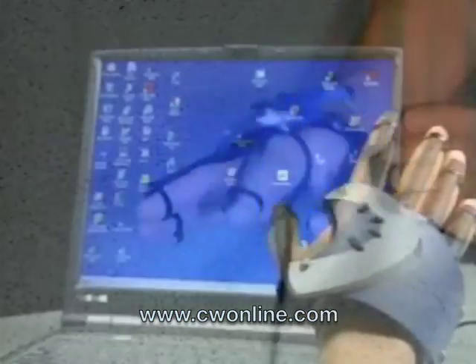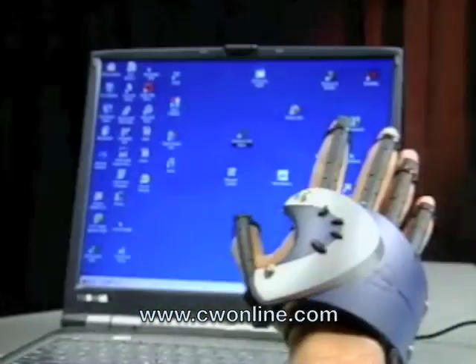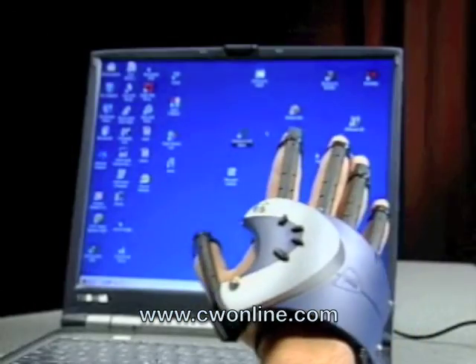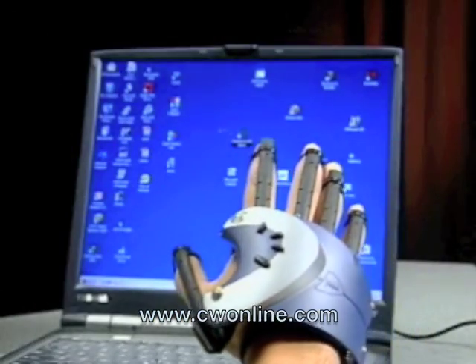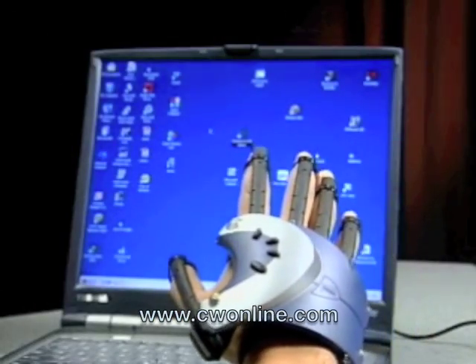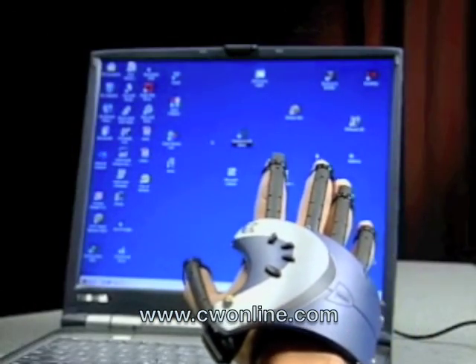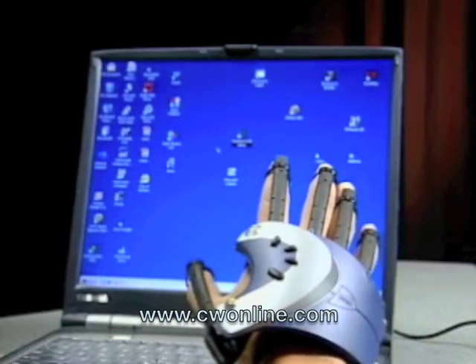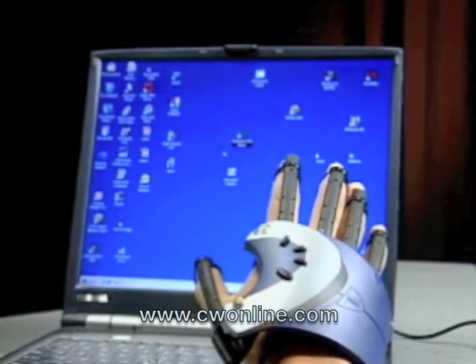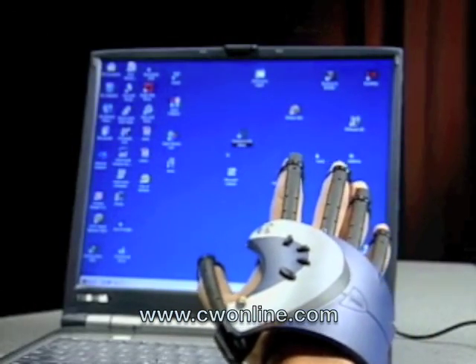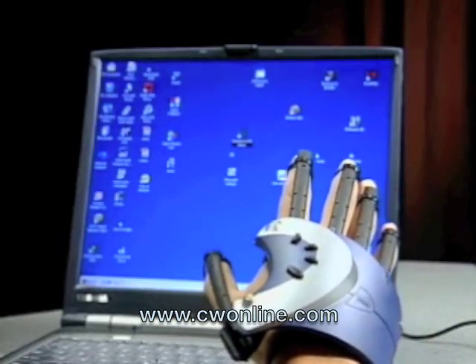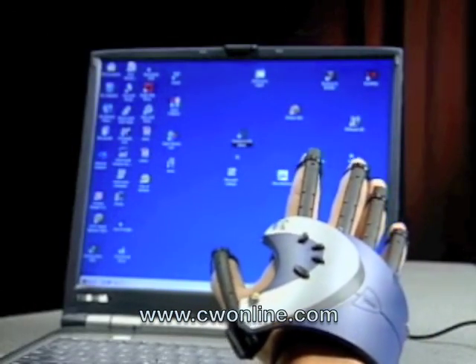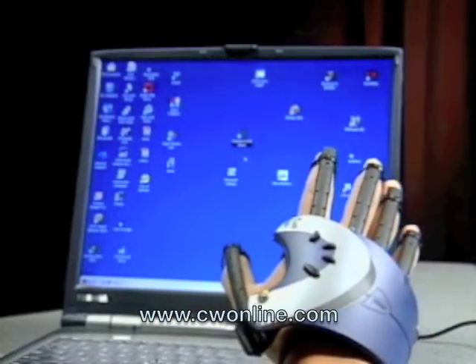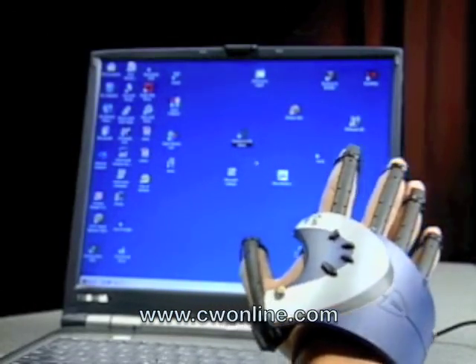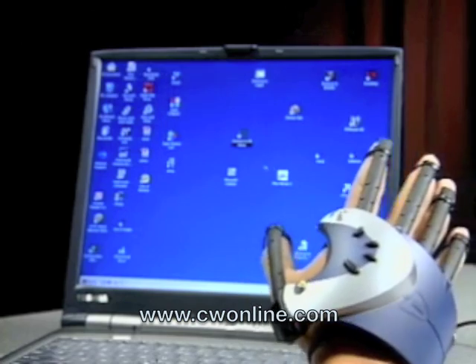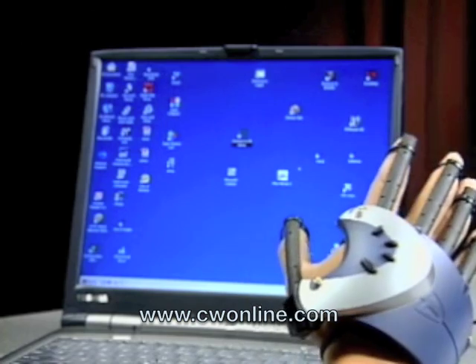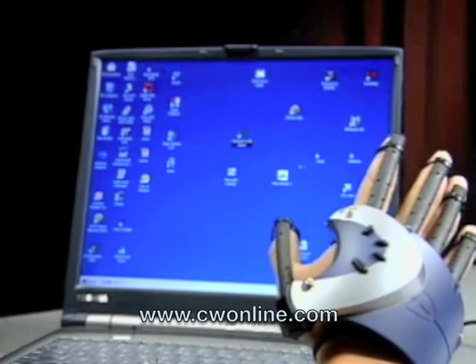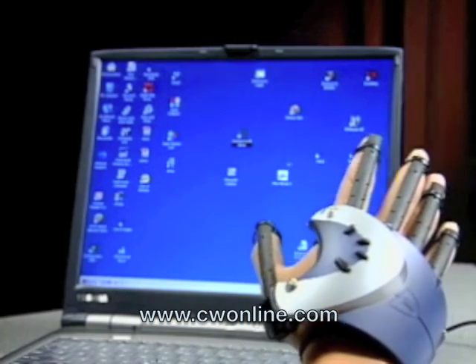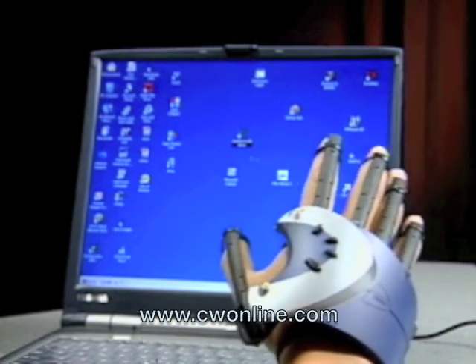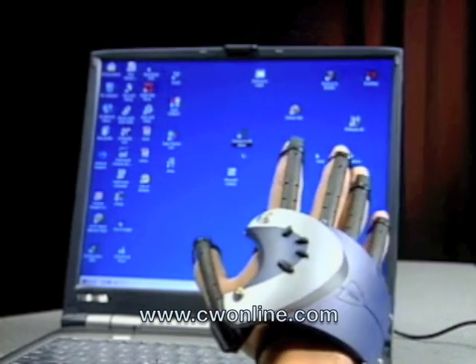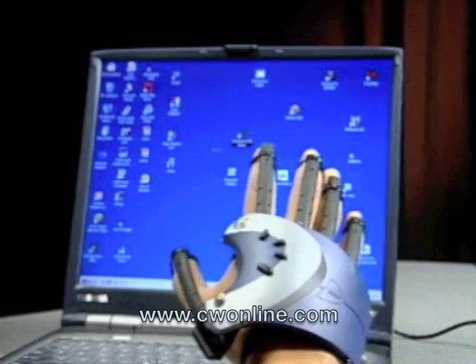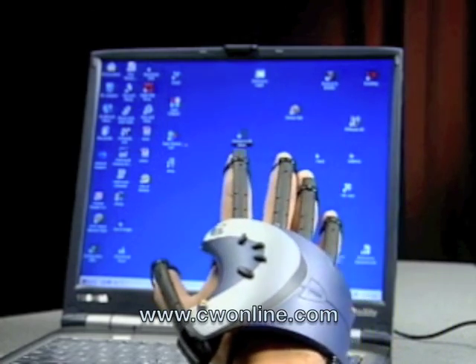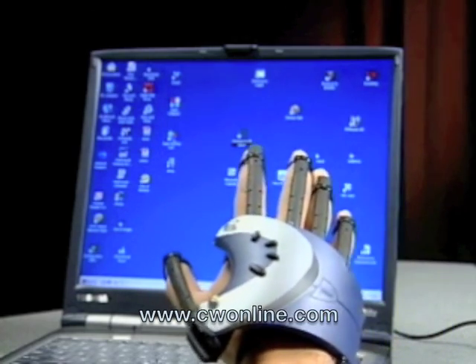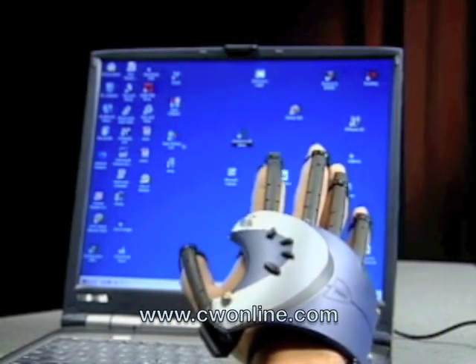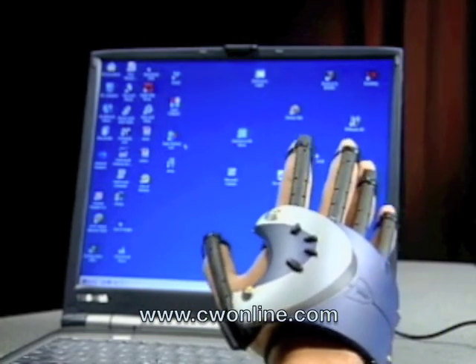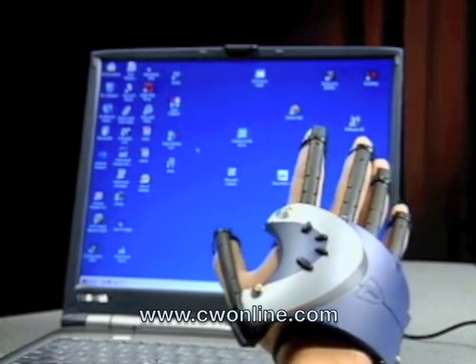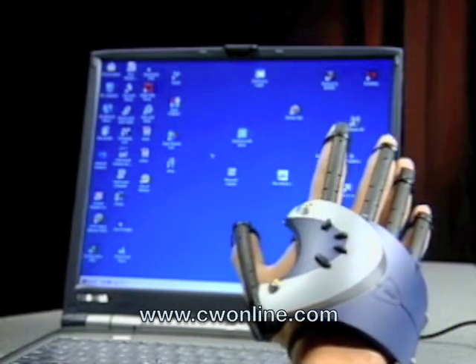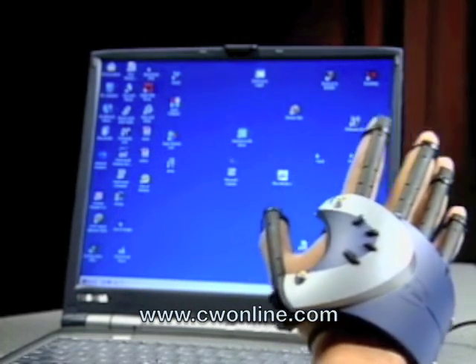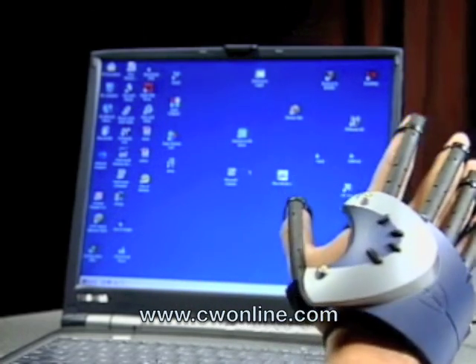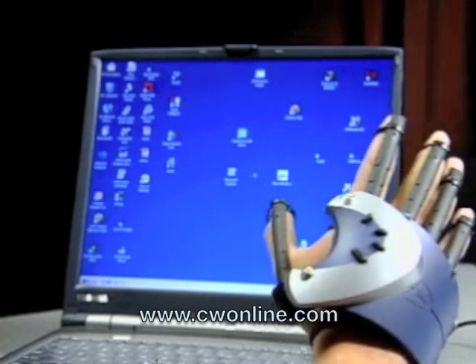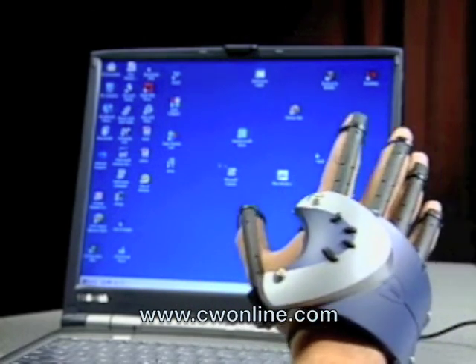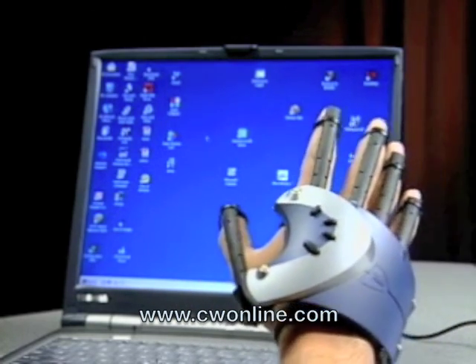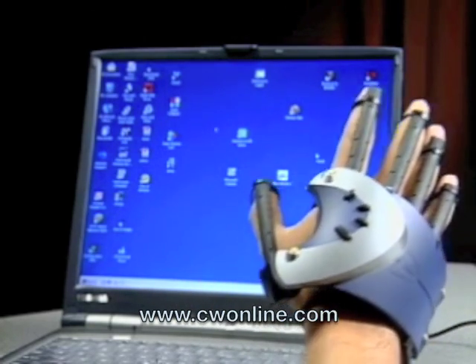Your glove is initially set up like a mouse. Your index finger is your left click, and your middle finger is the right click.